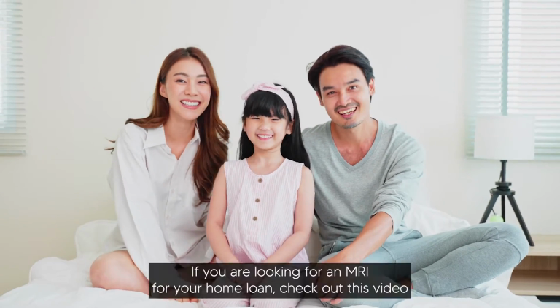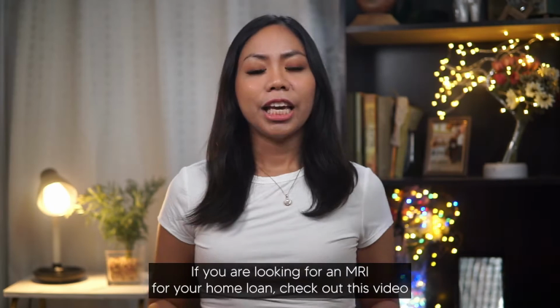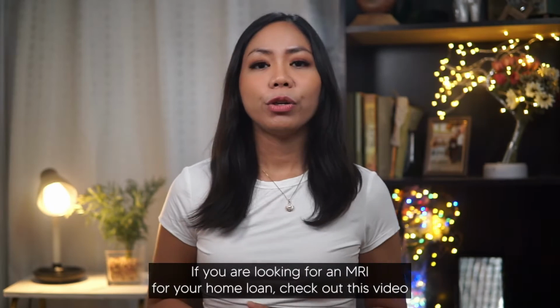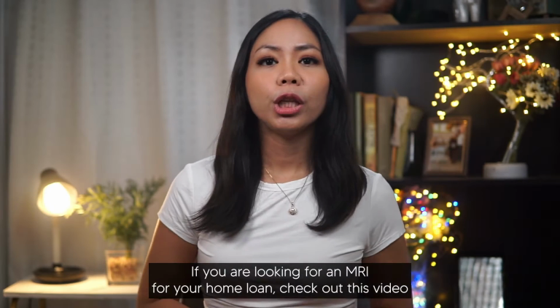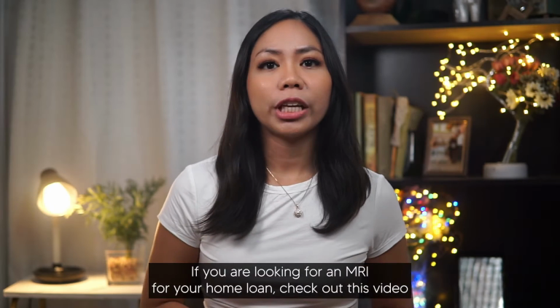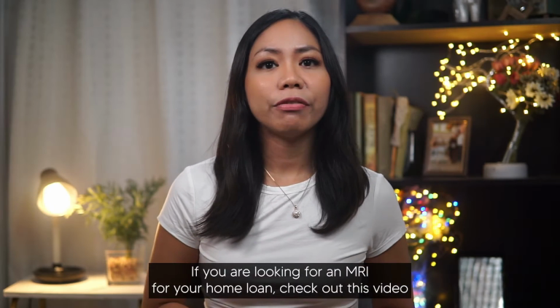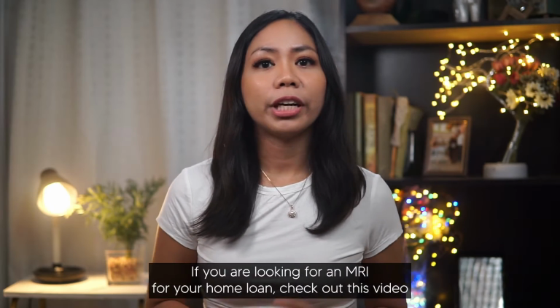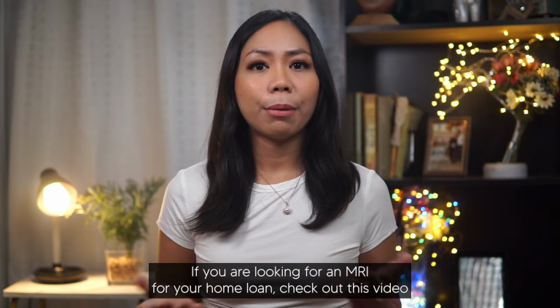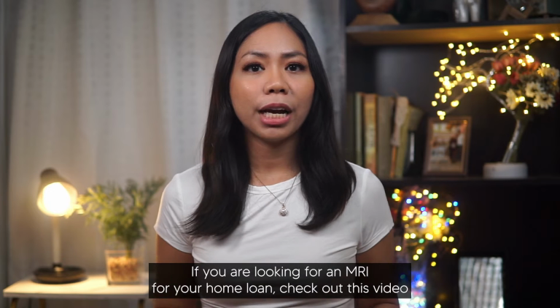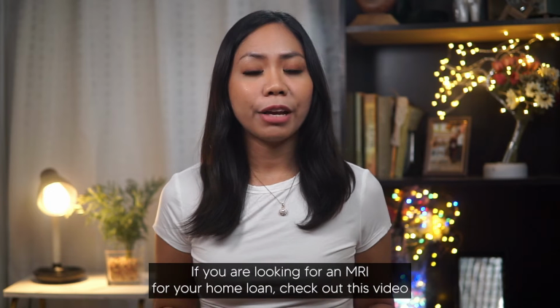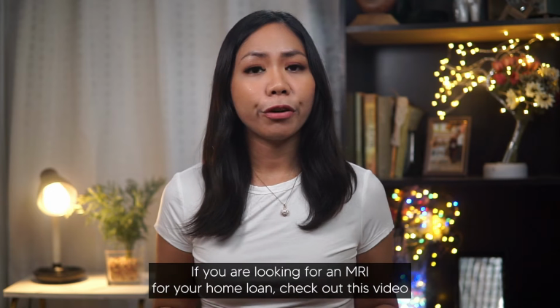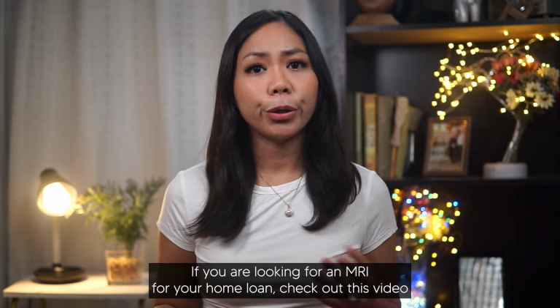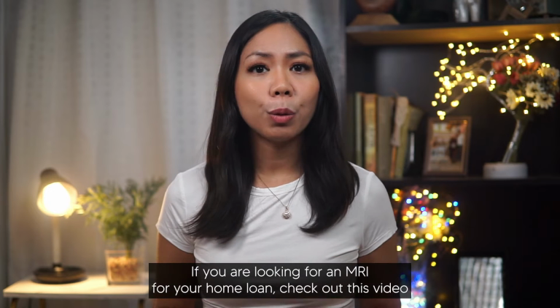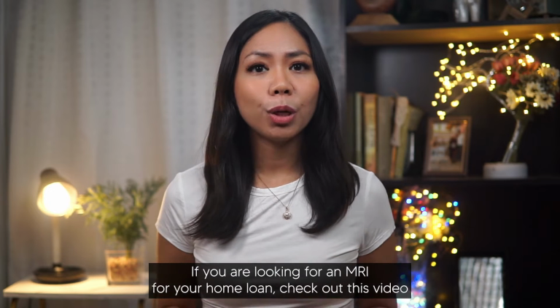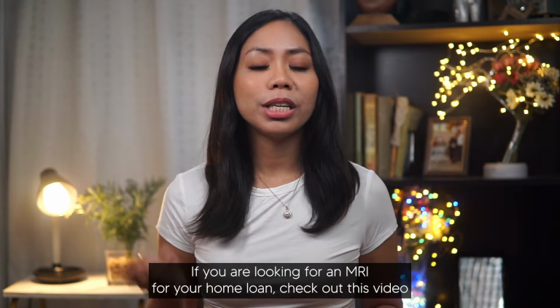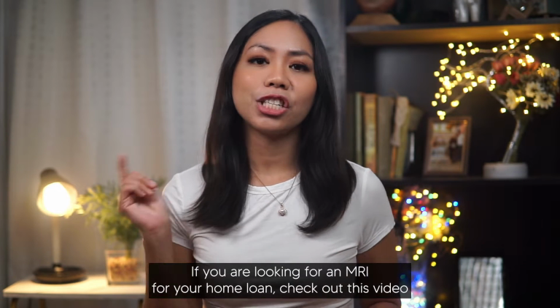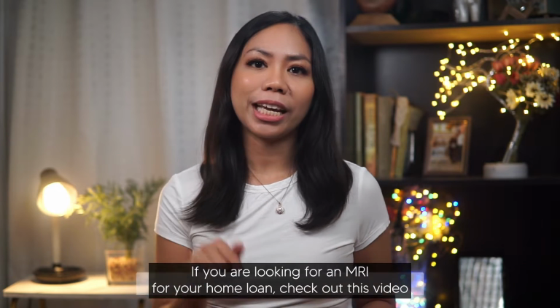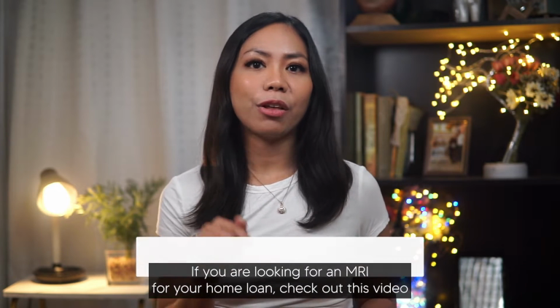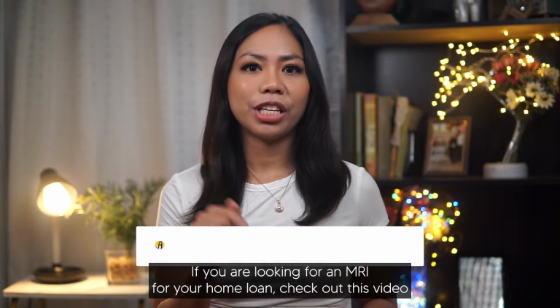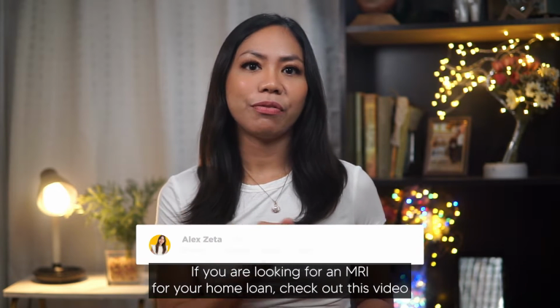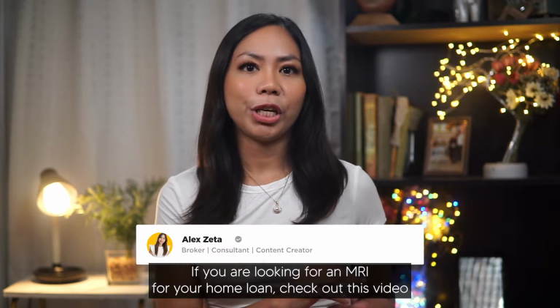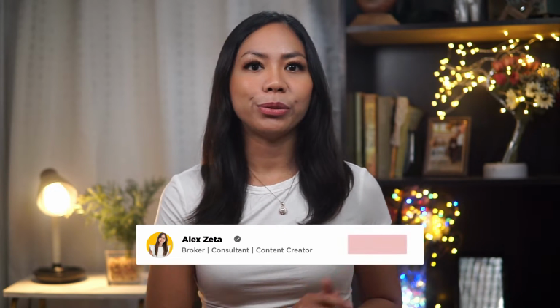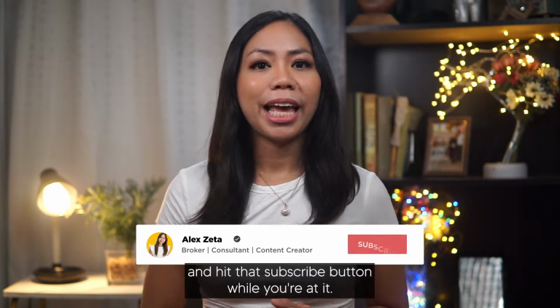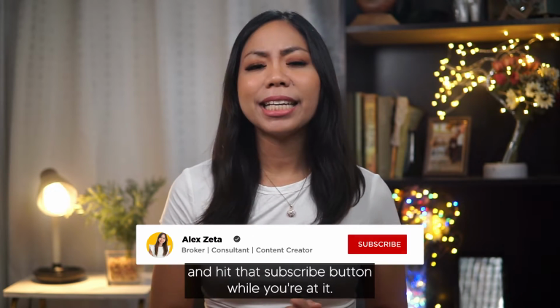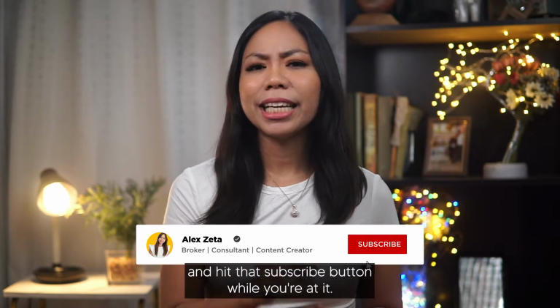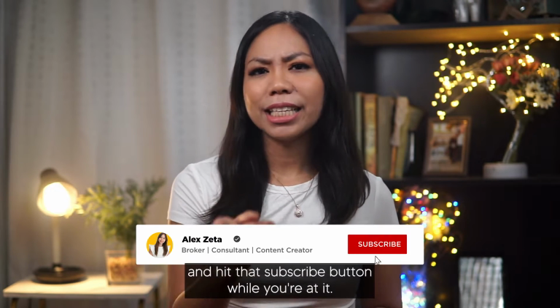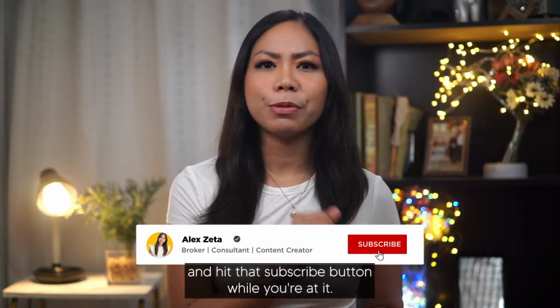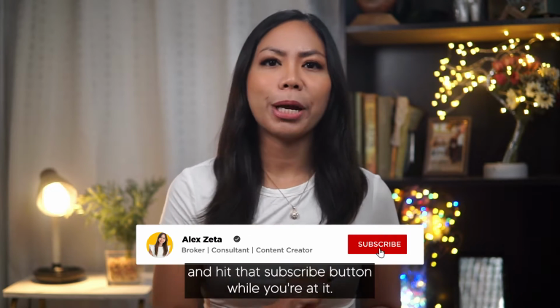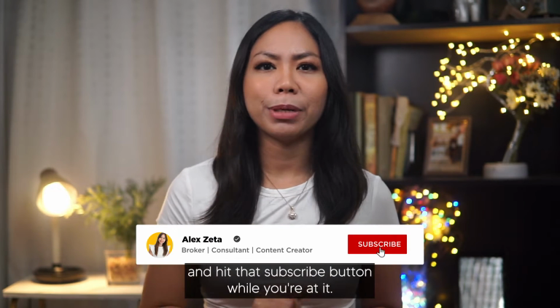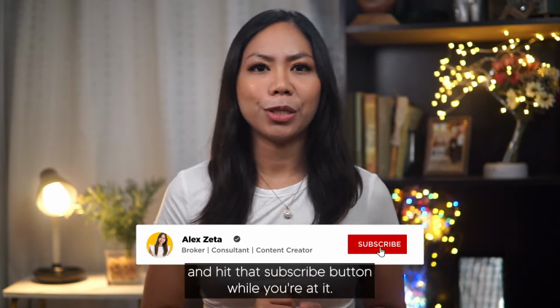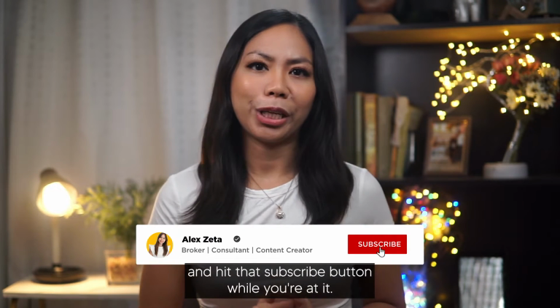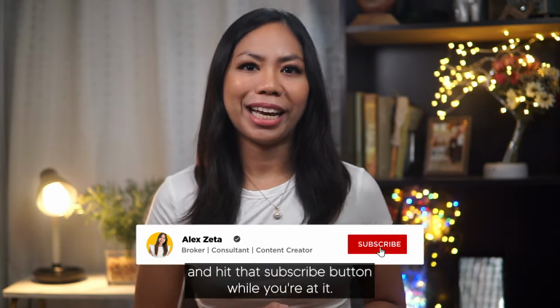If you are looking for an MRI for your home loan, check out this video. And hit that subscribe button while you're at it.